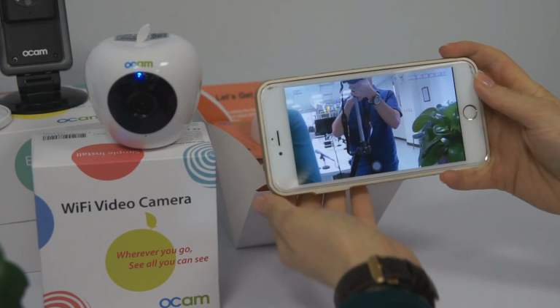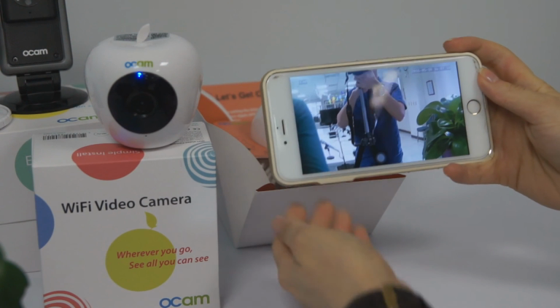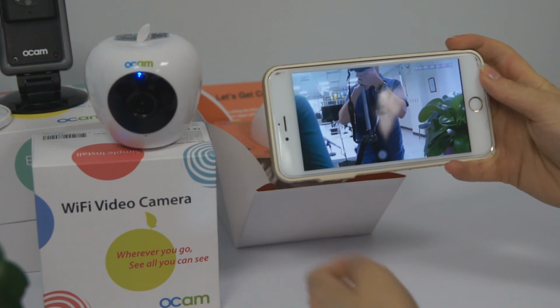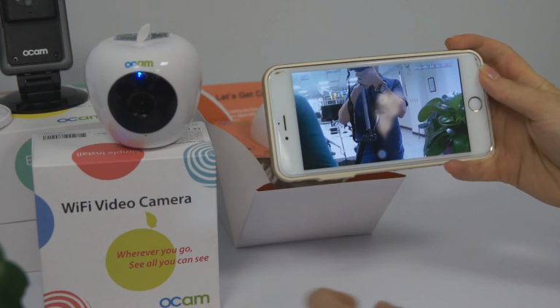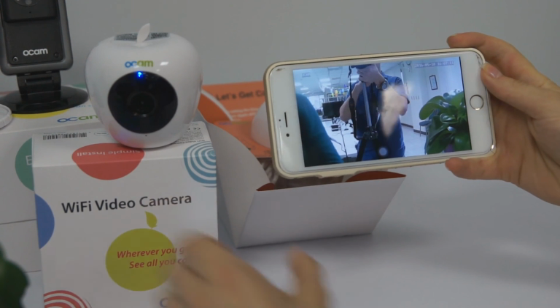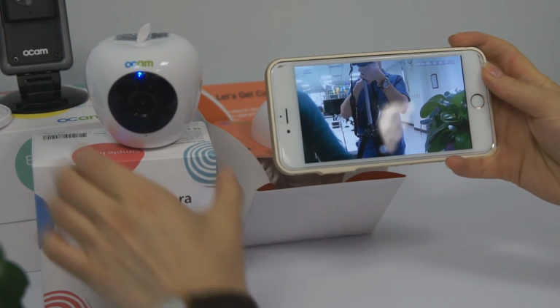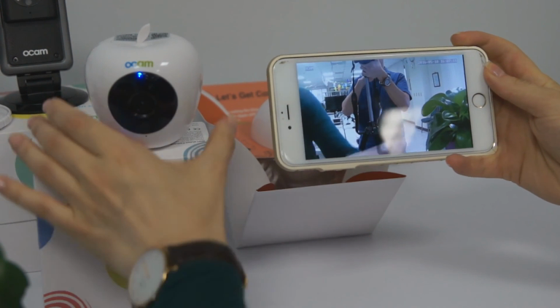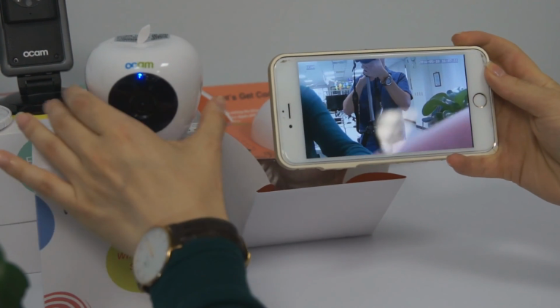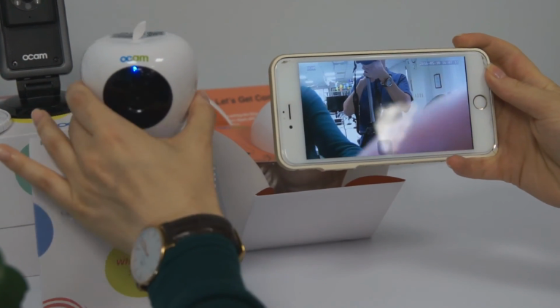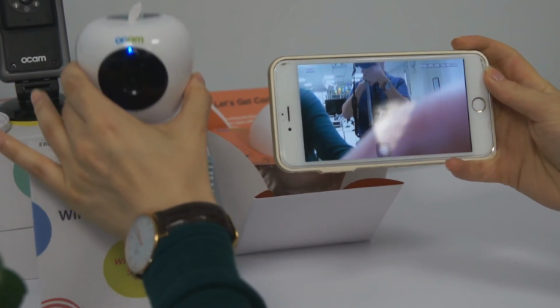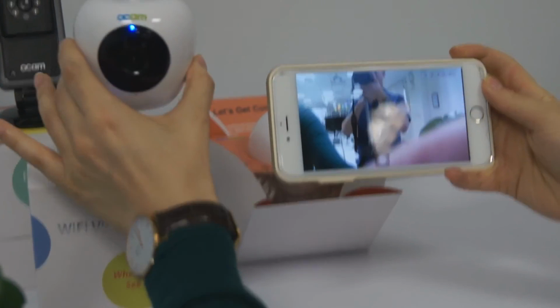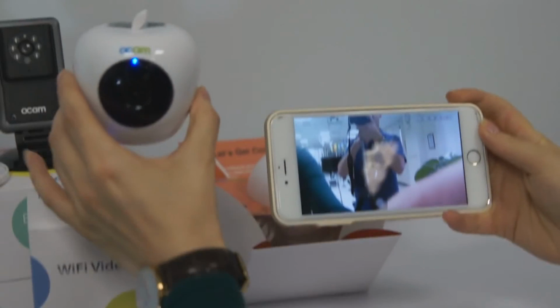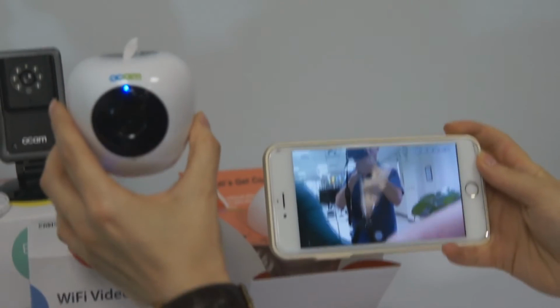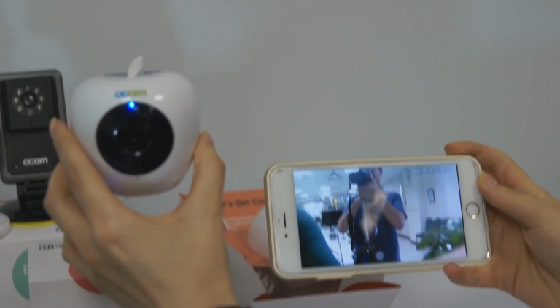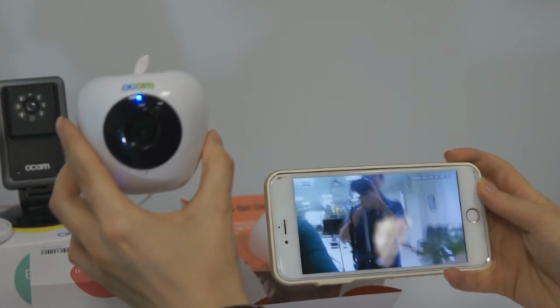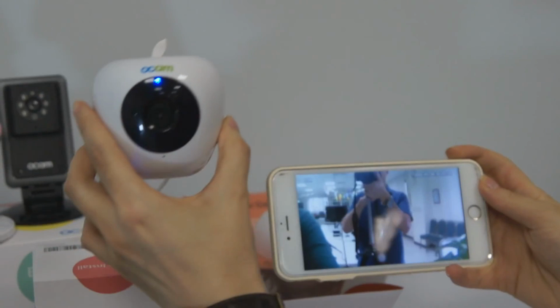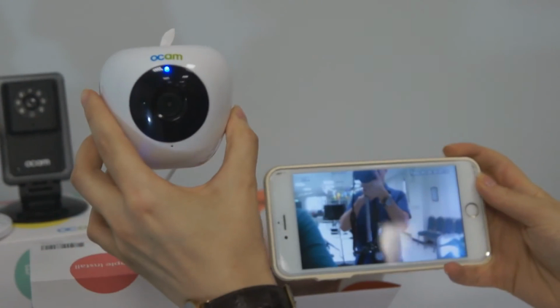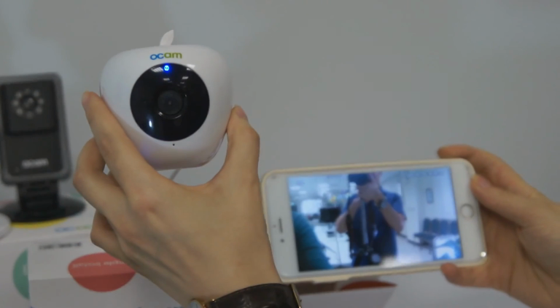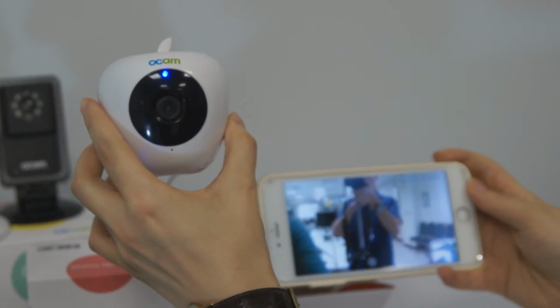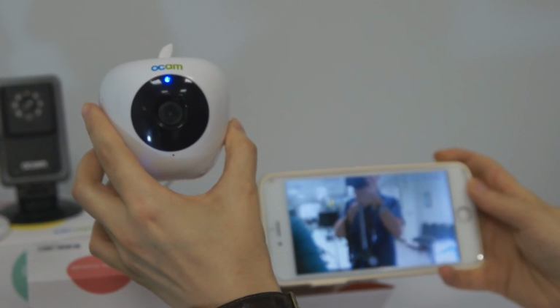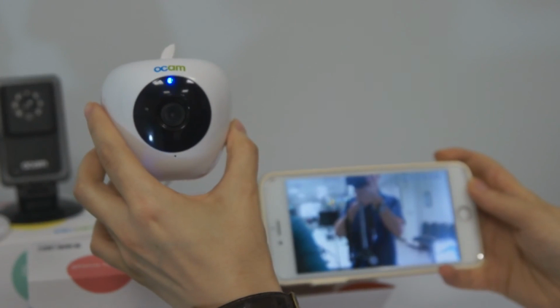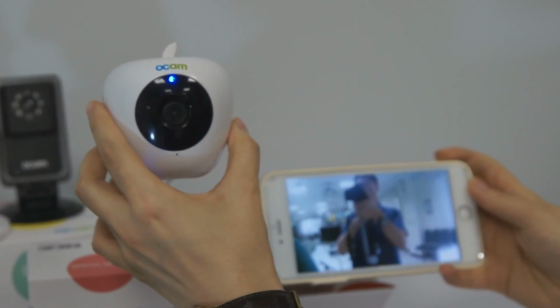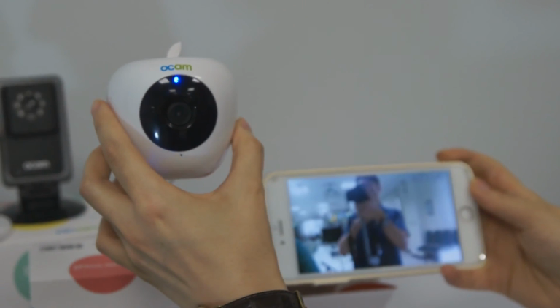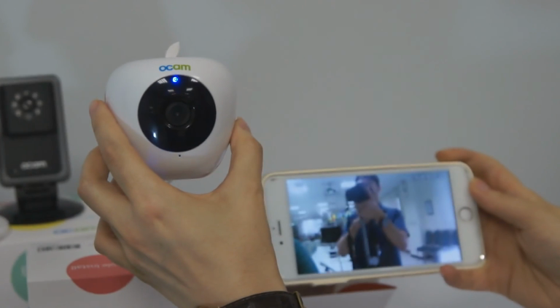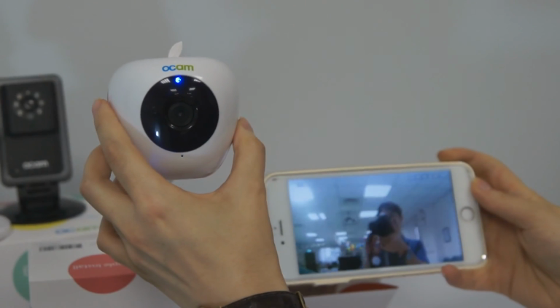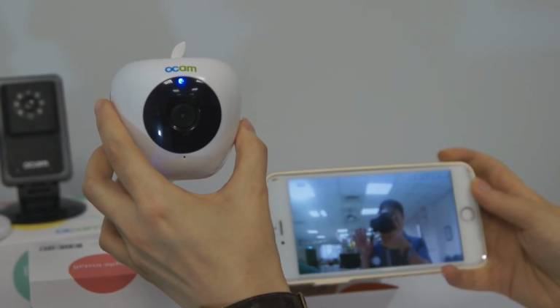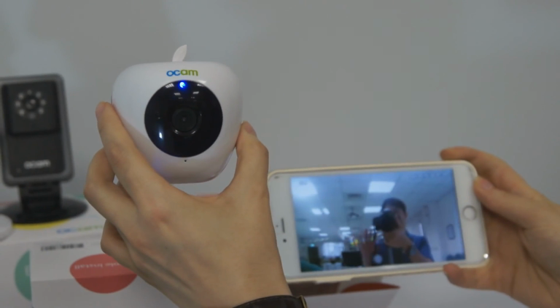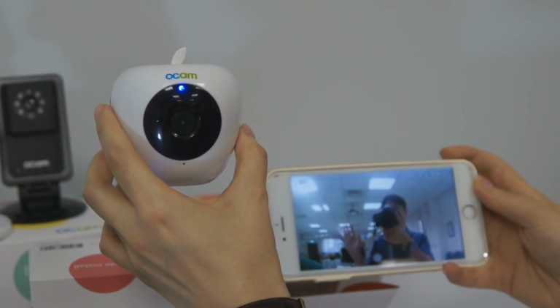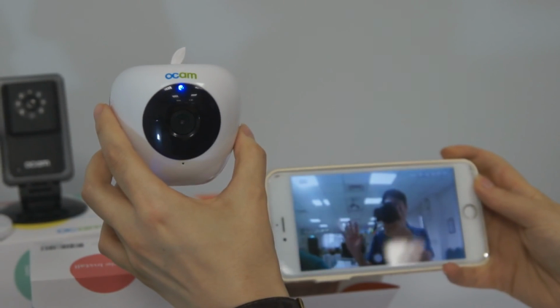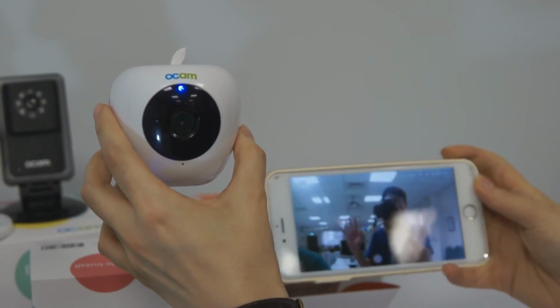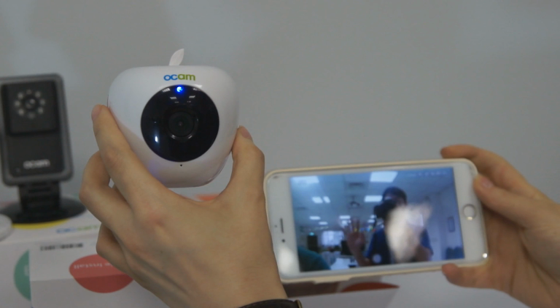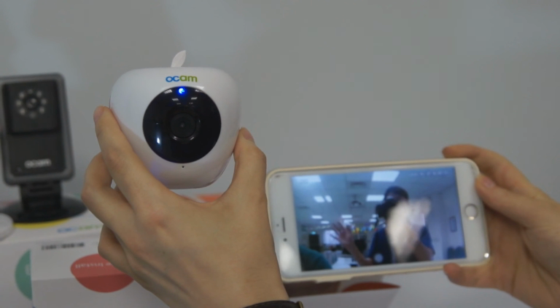Wi-Fi camera — wherever you go, see all you can see. Bye-bye!